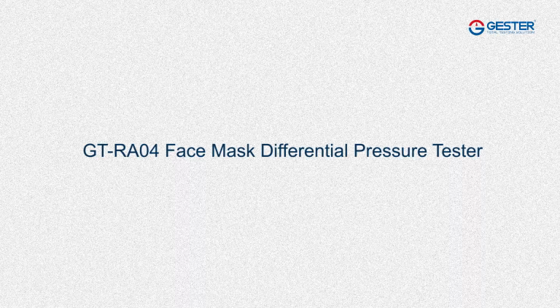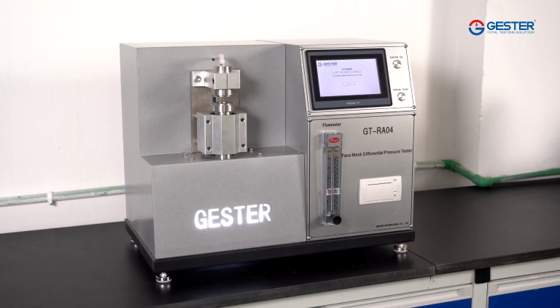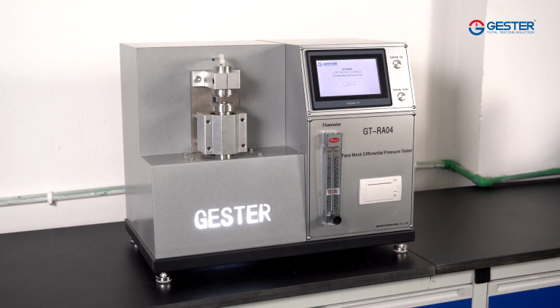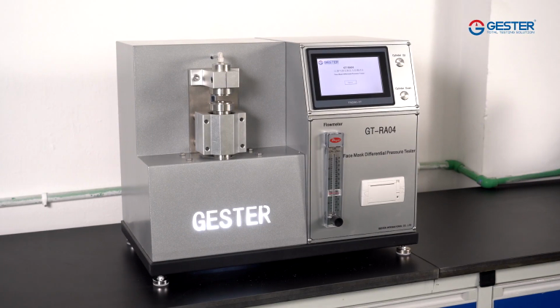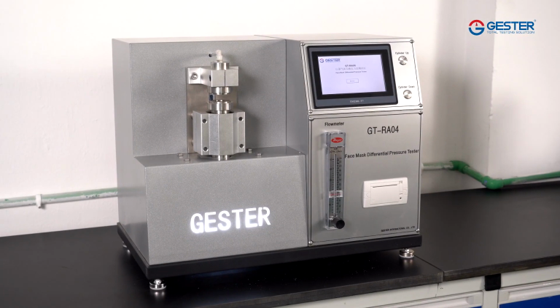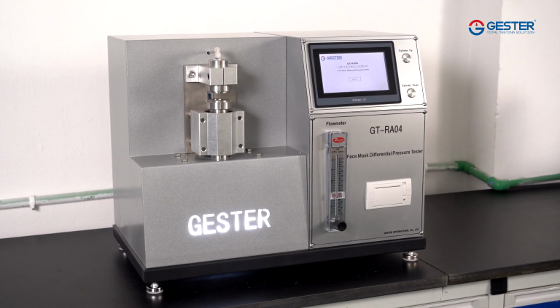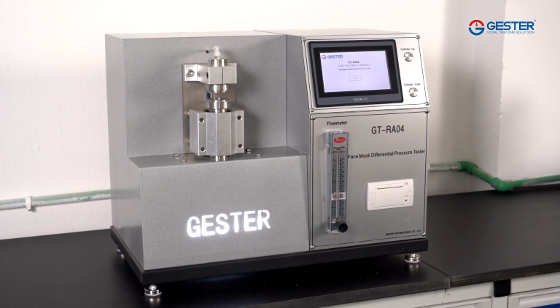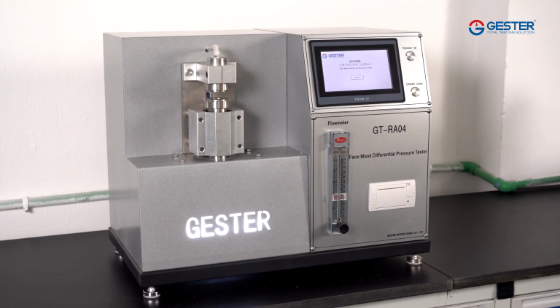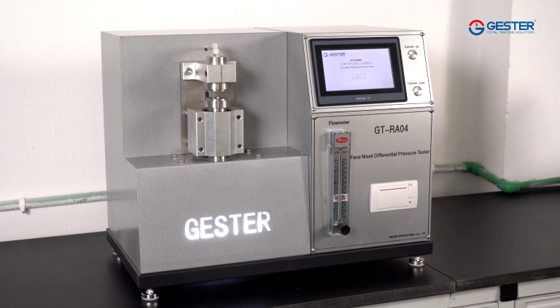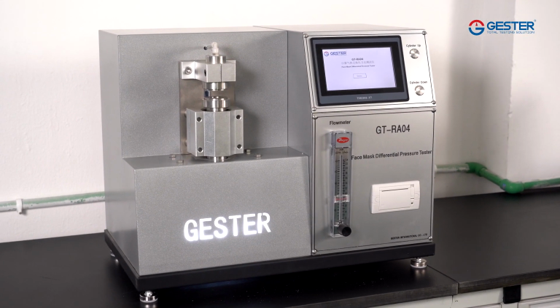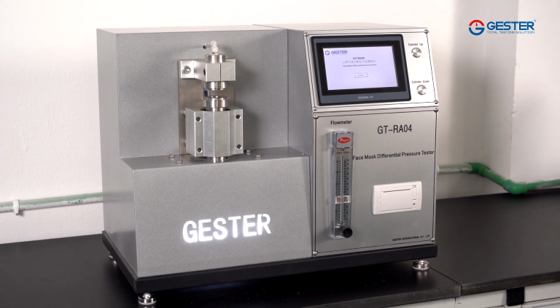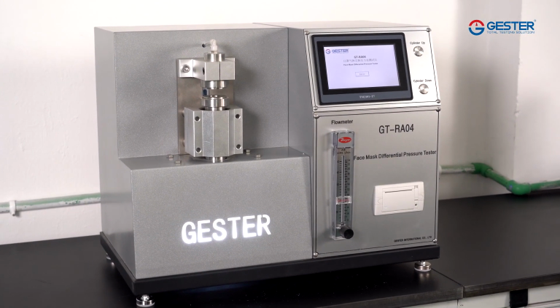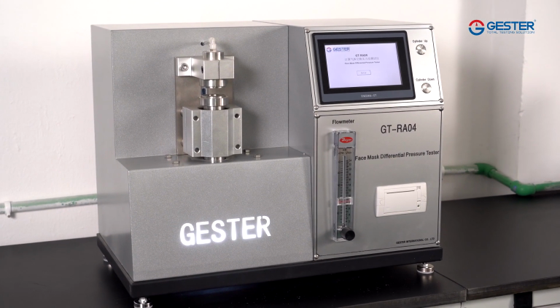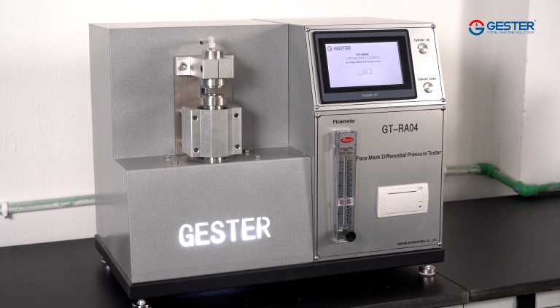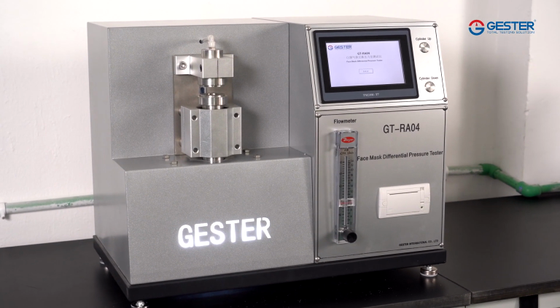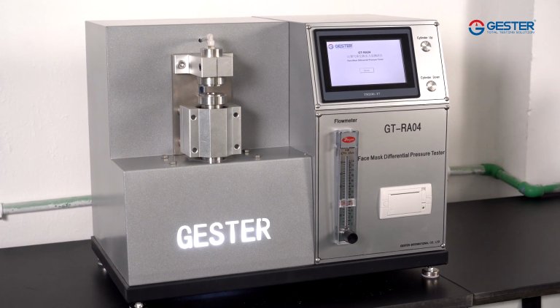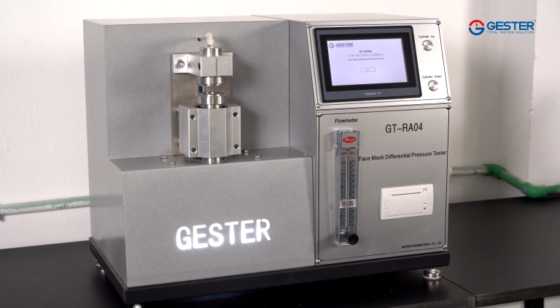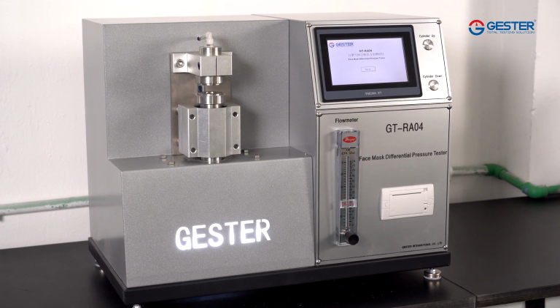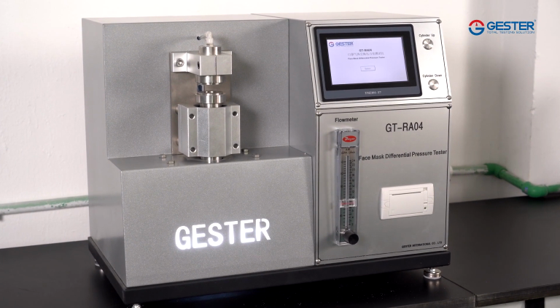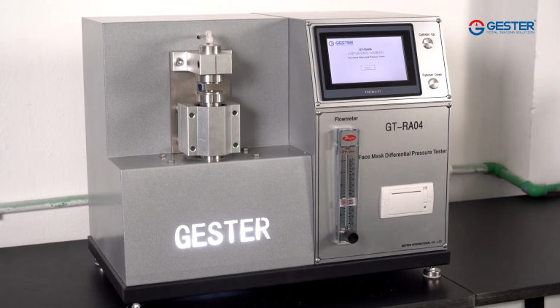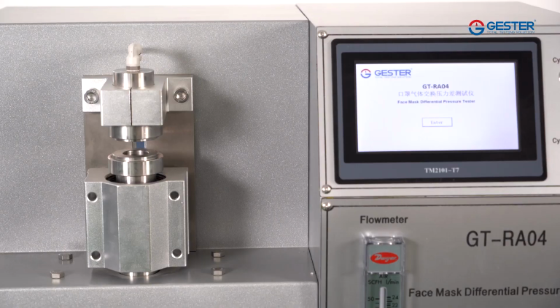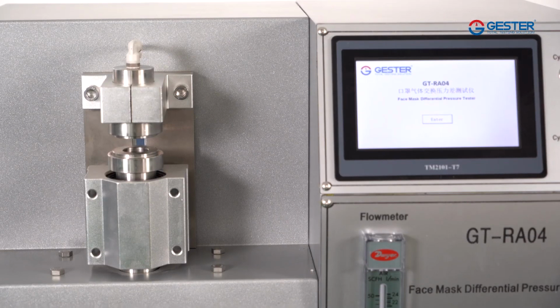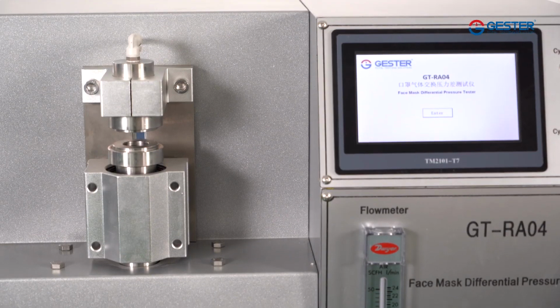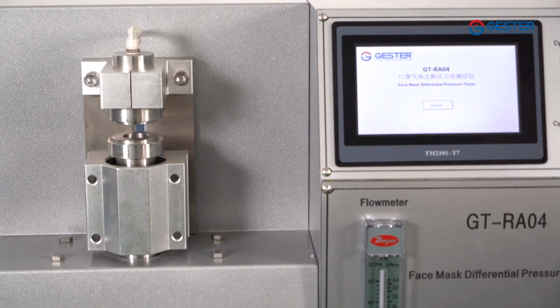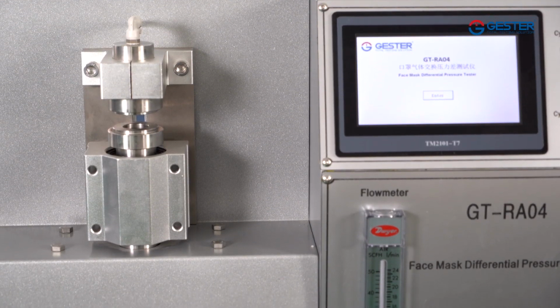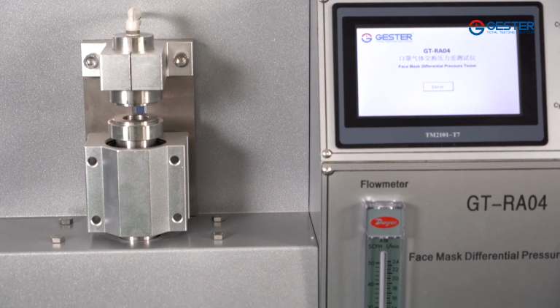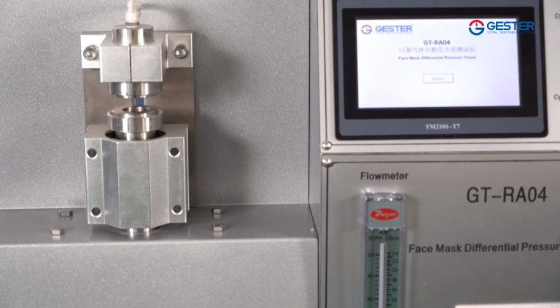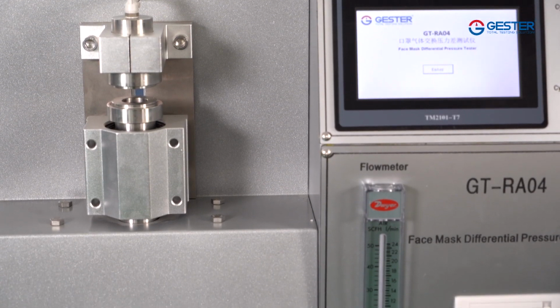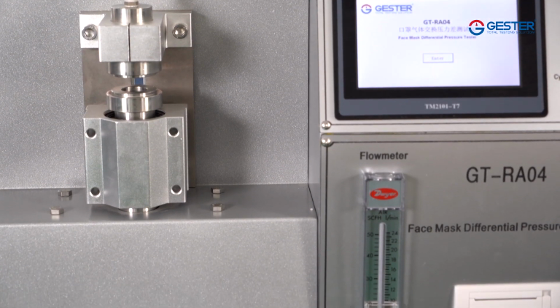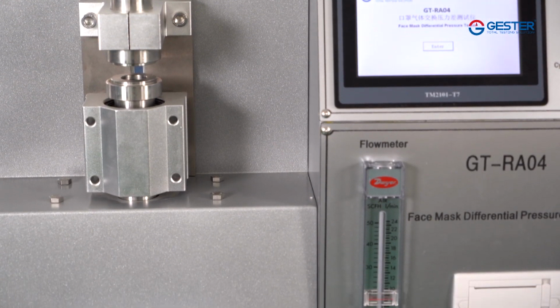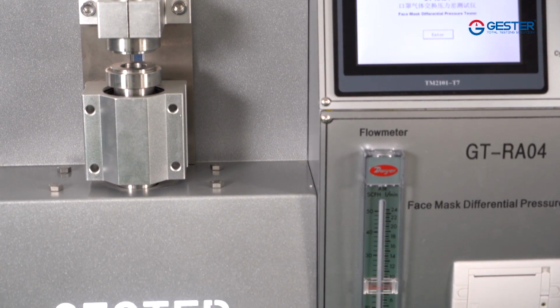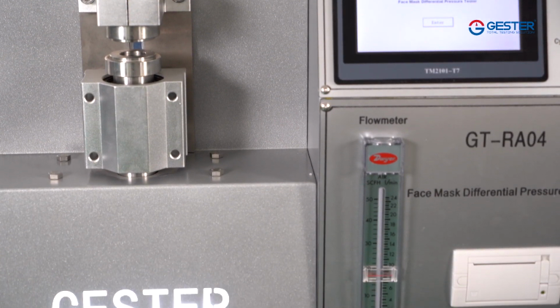The Face Mask Differential Pressure Tester is used to measure the air exchange pressure of masks and other fabric.